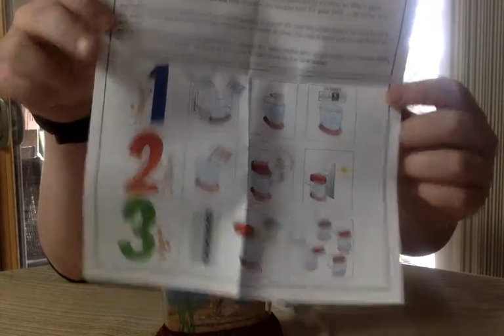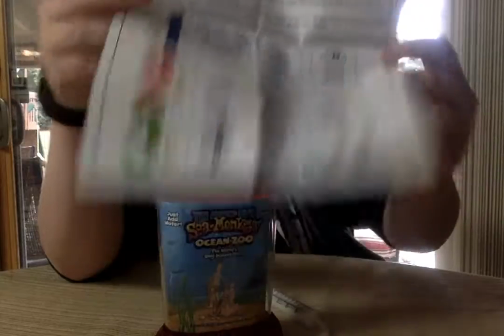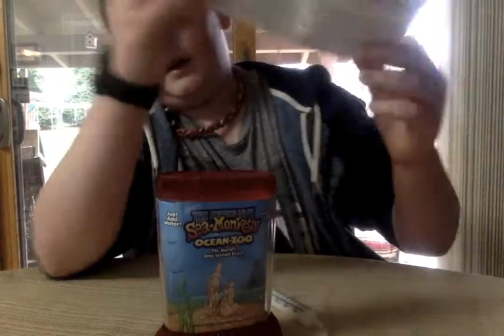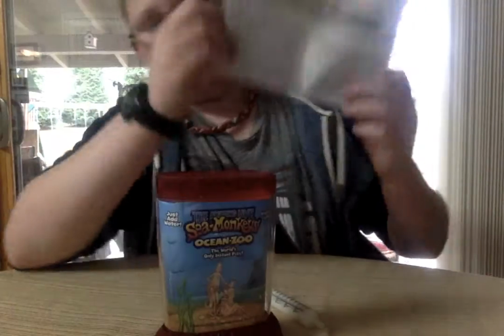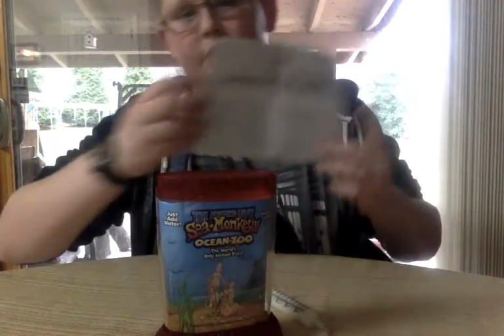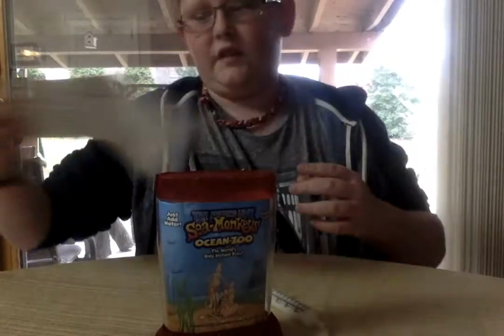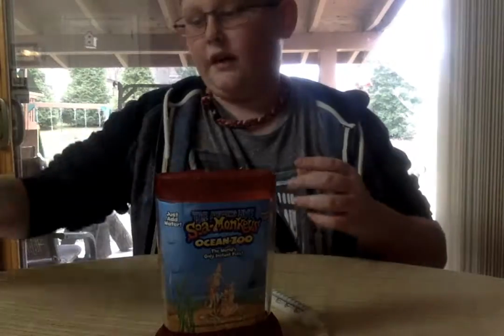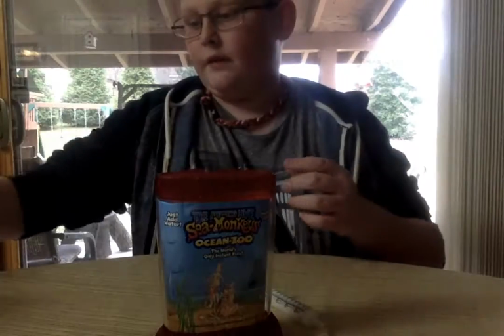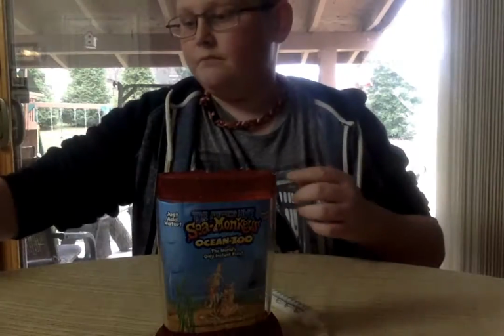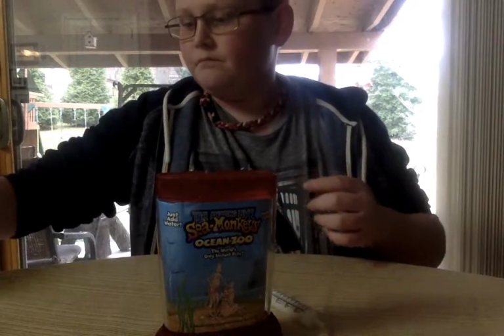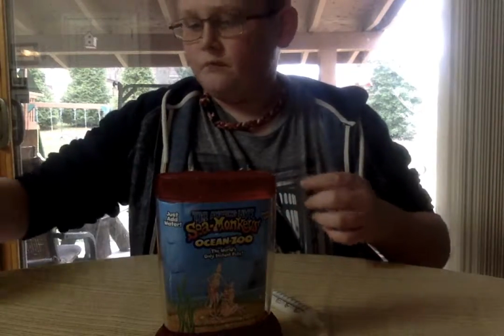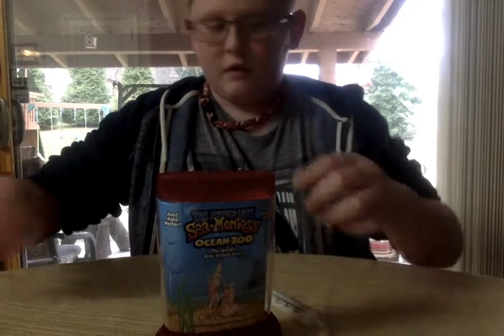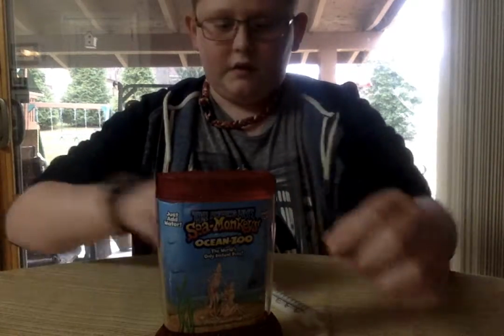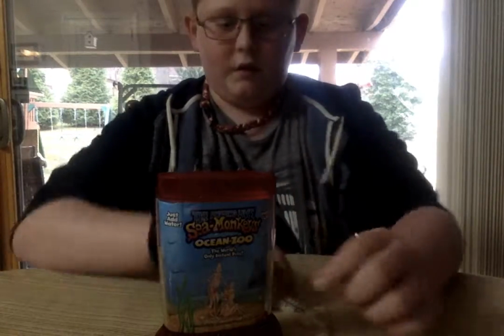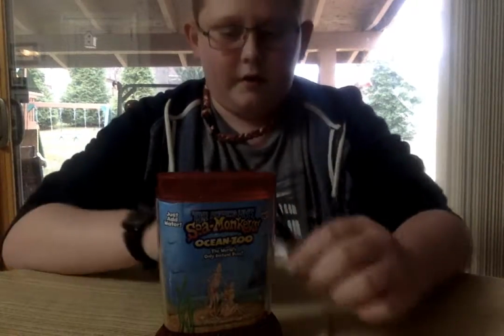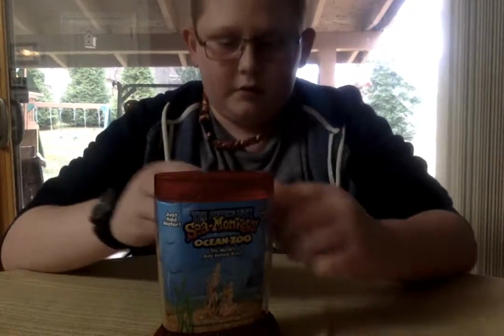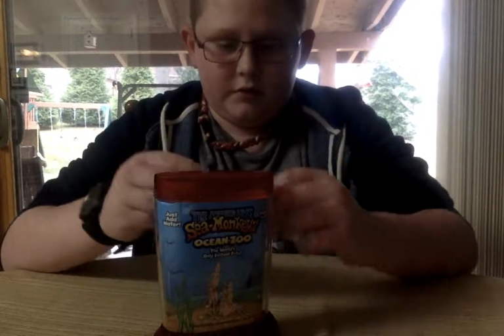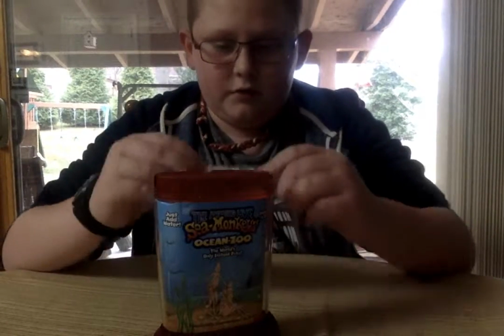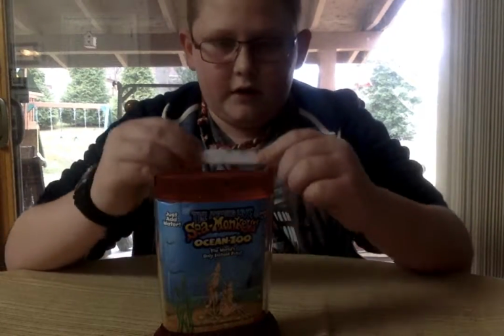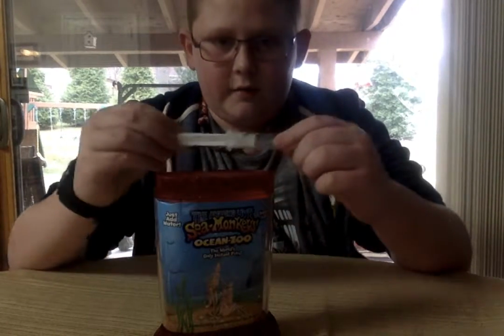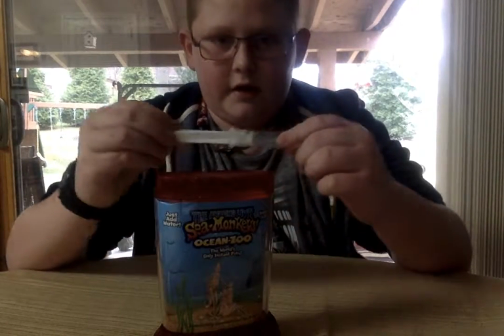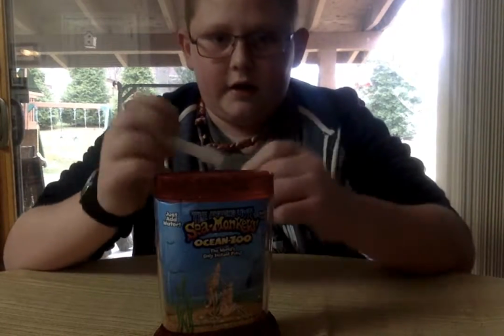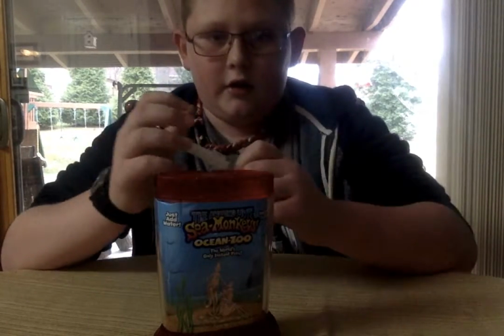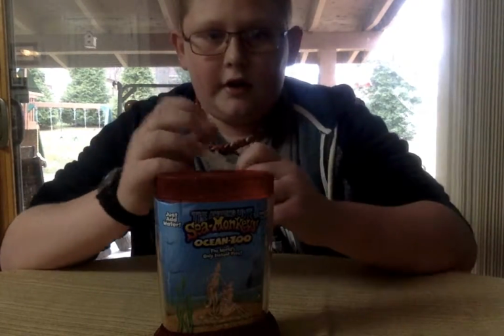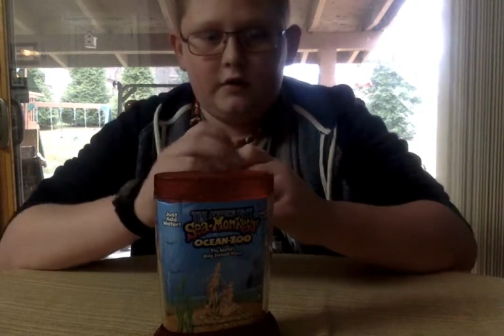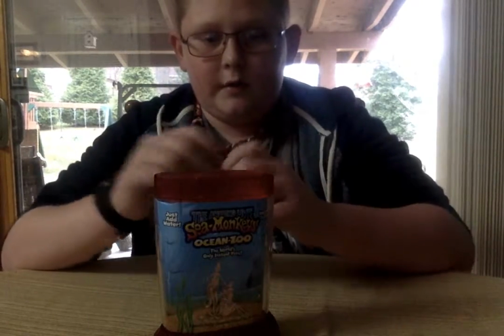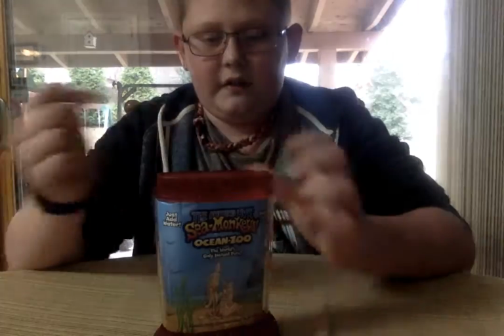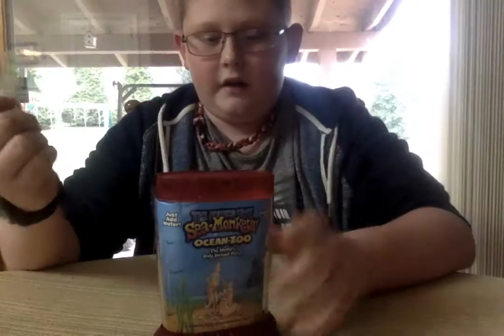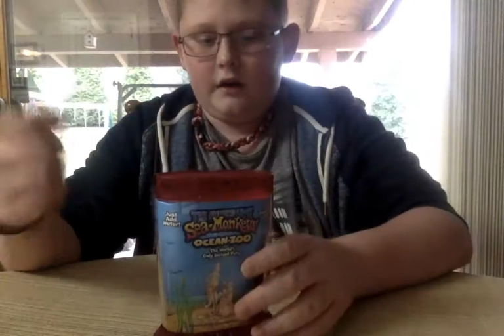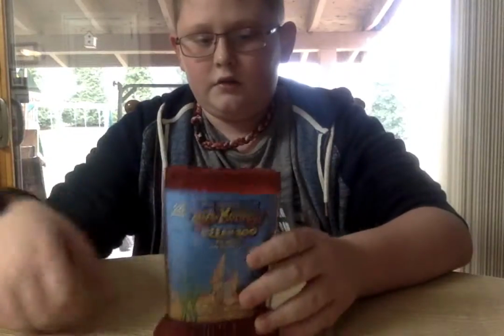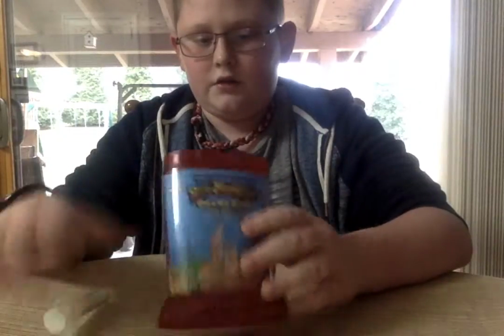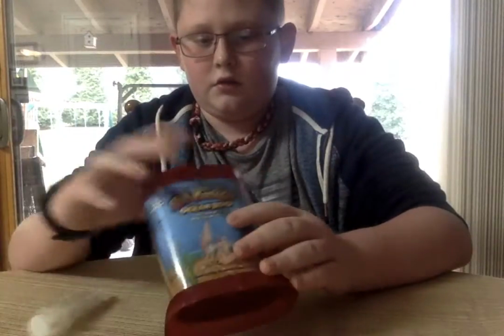So yeah, I'm excited, because I got my aerator for my tank to show.